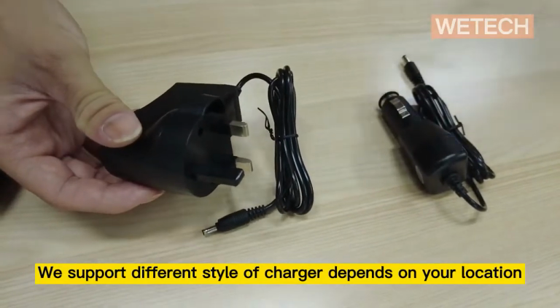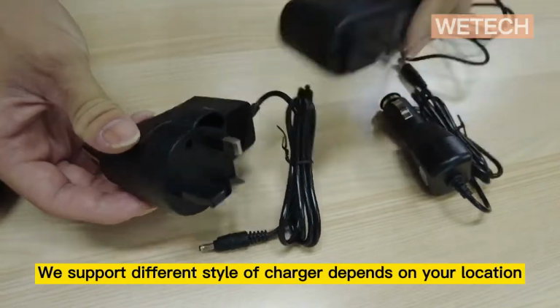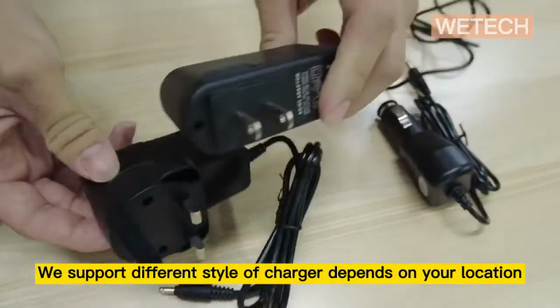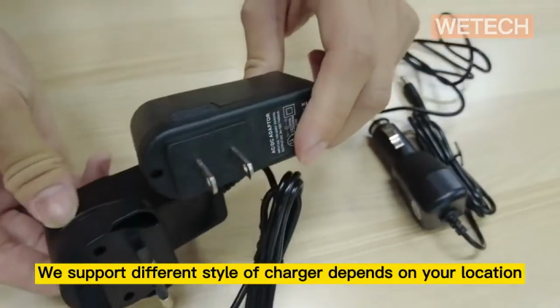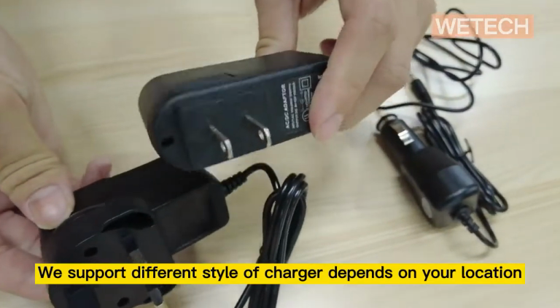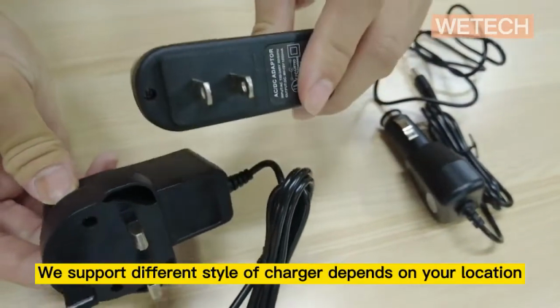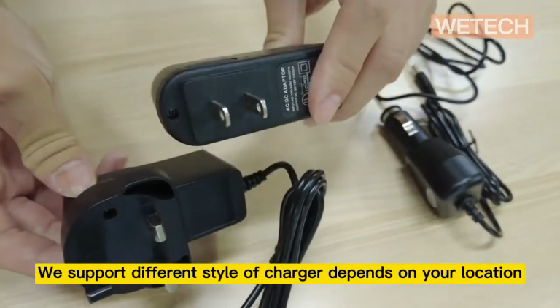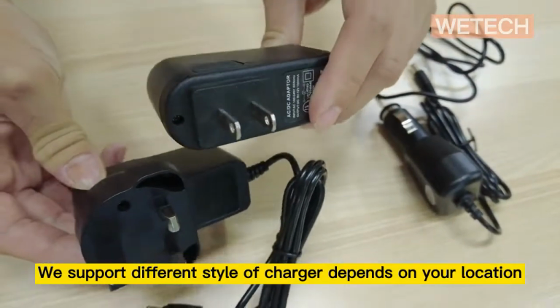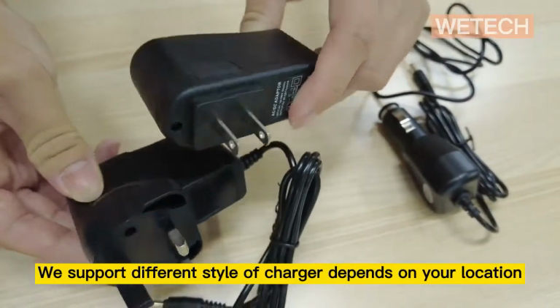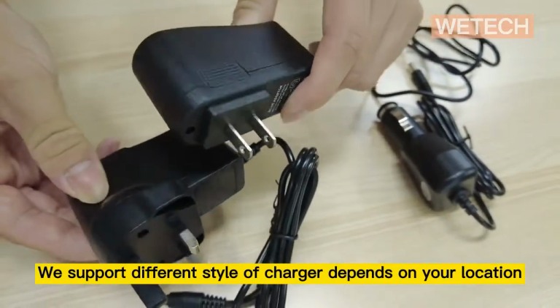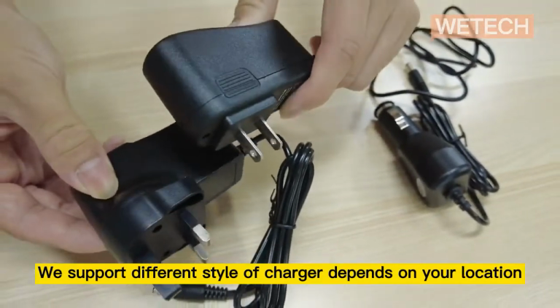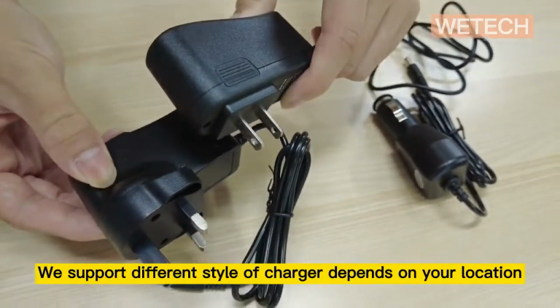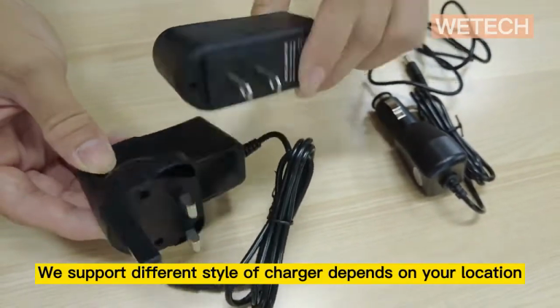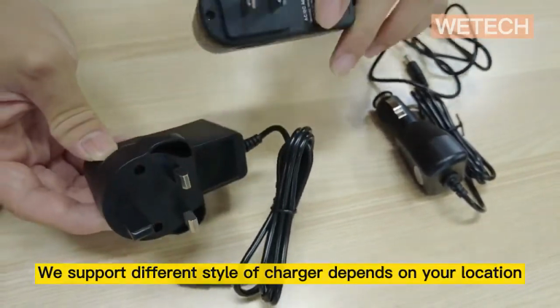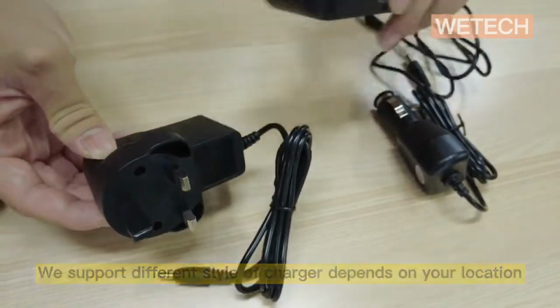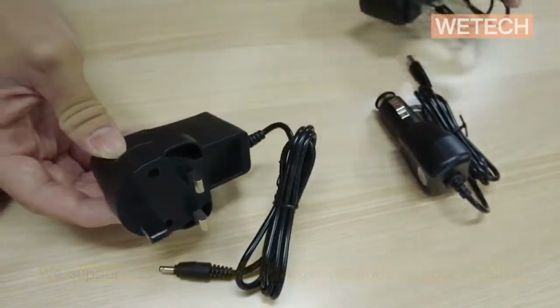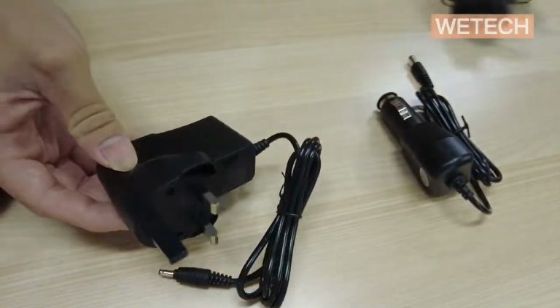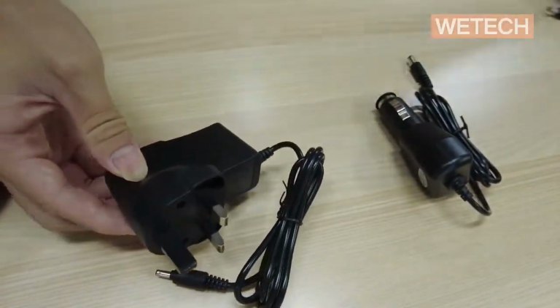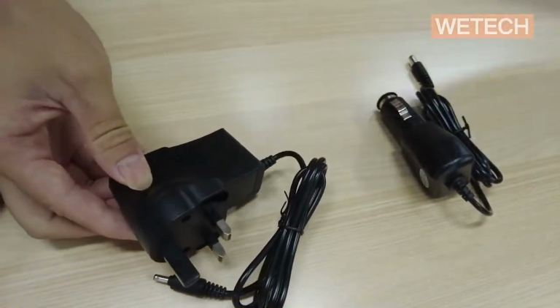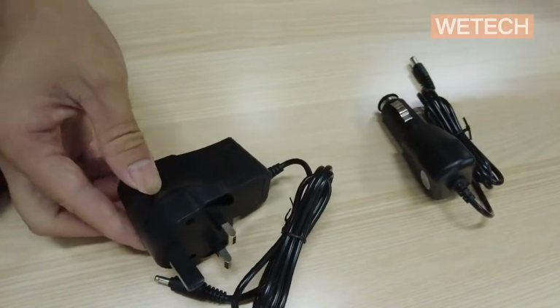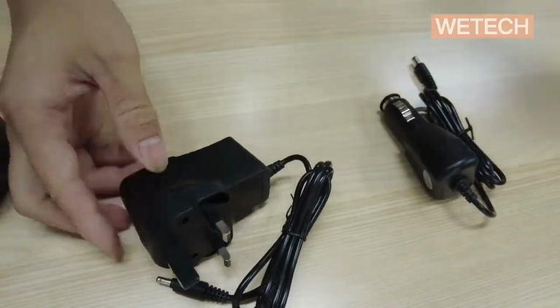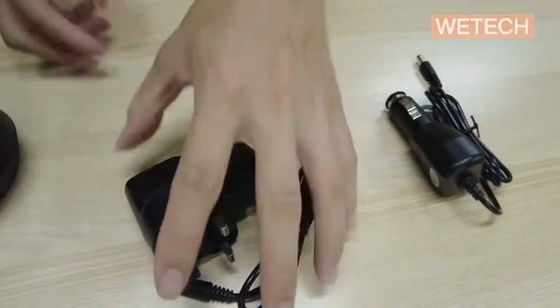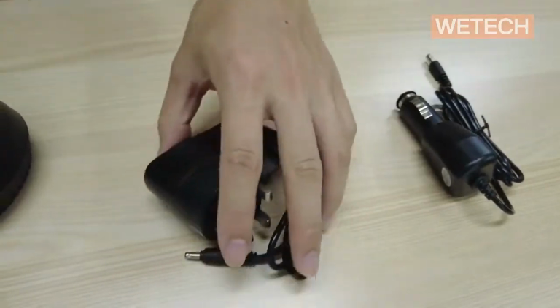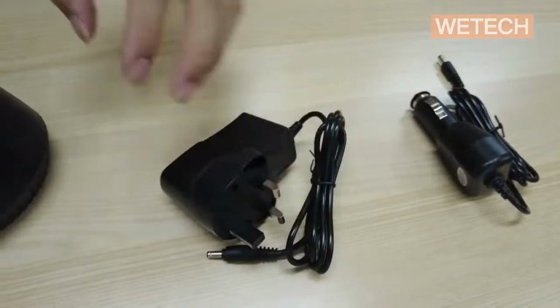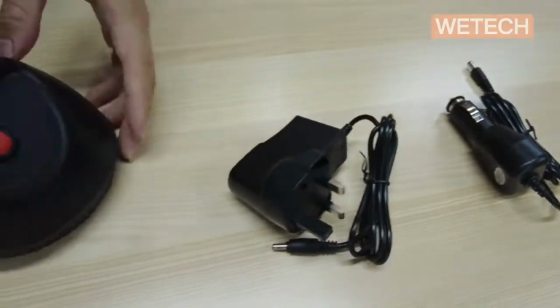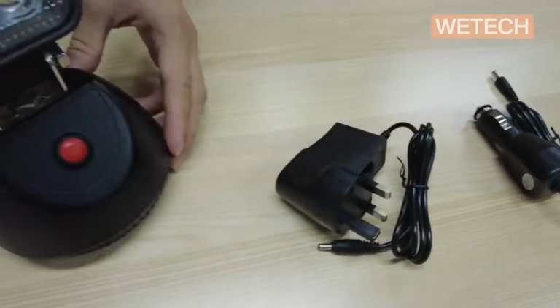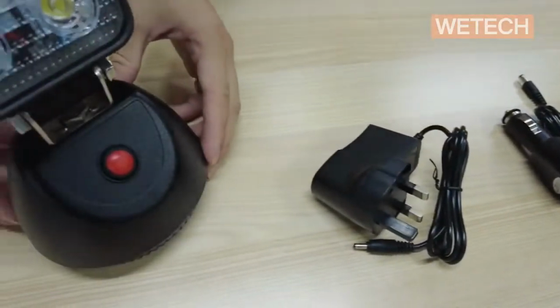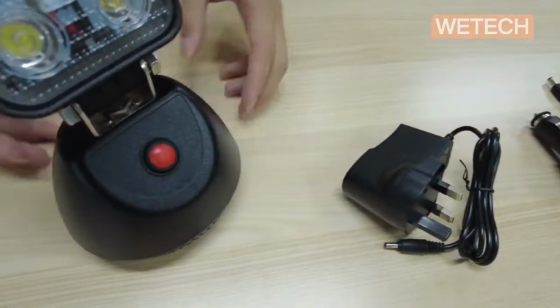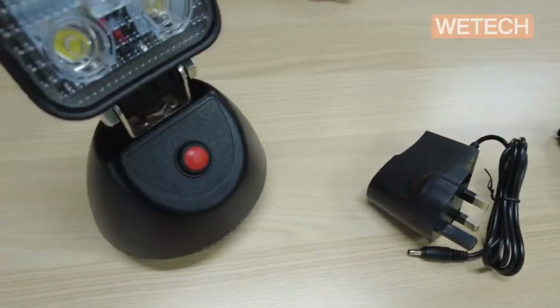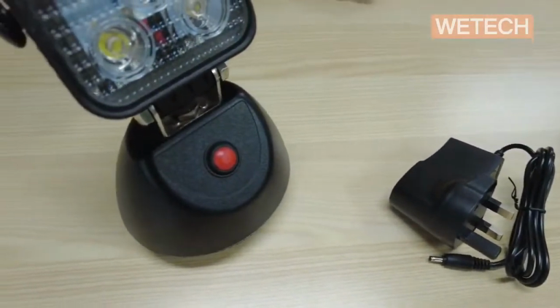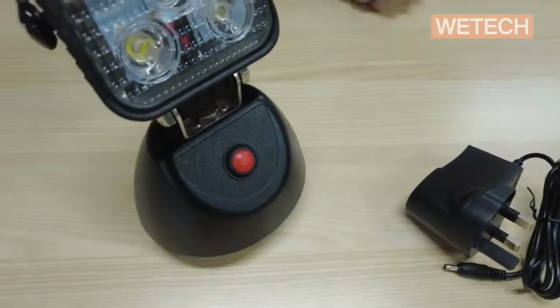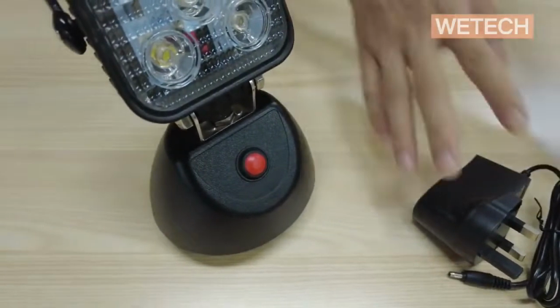For the home power charger, we will send out the version depending on where your location is or your special requirement.